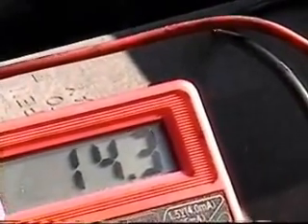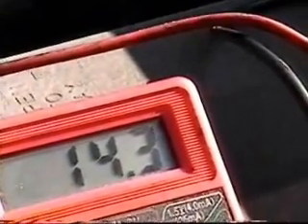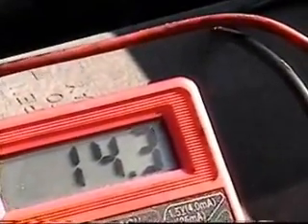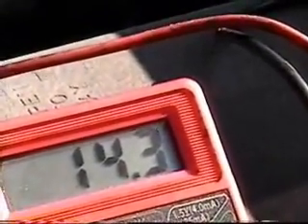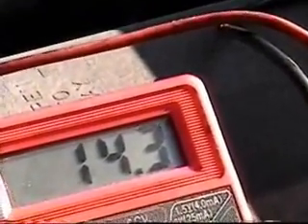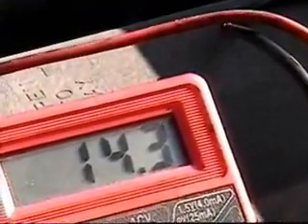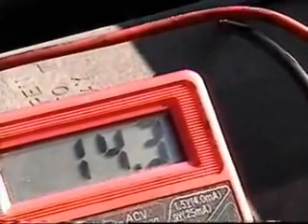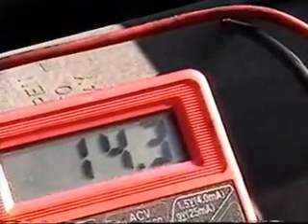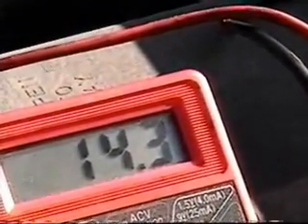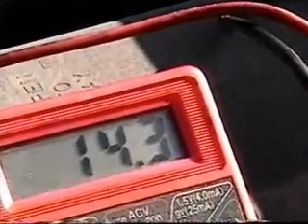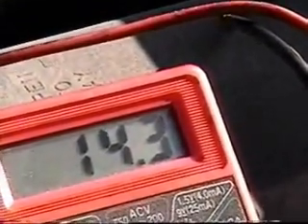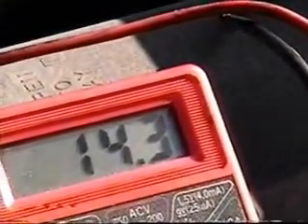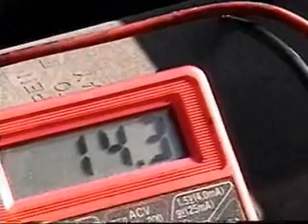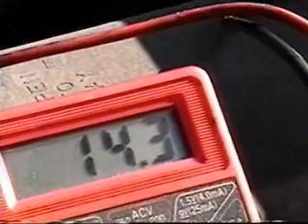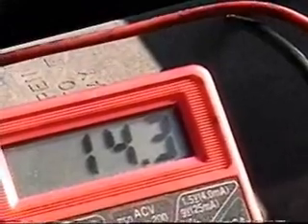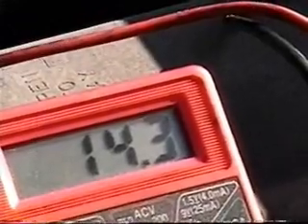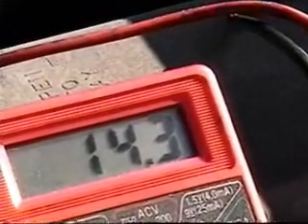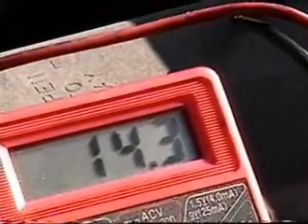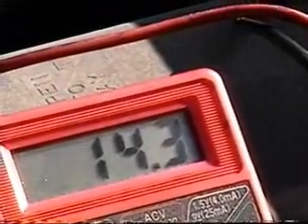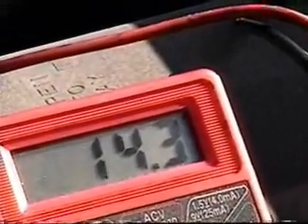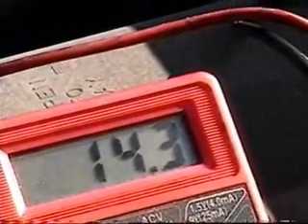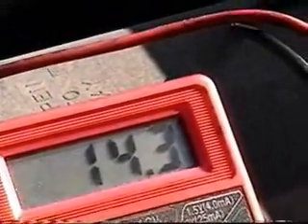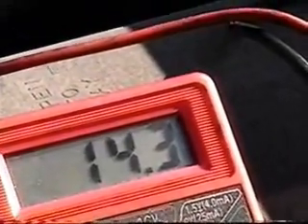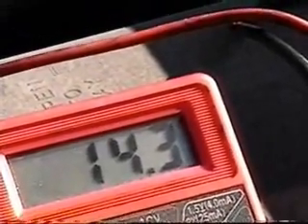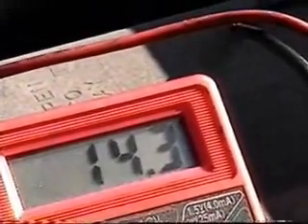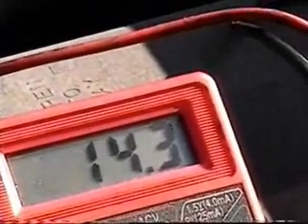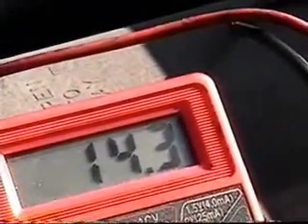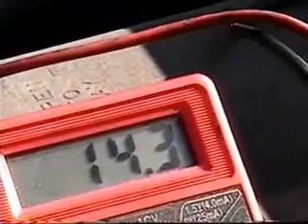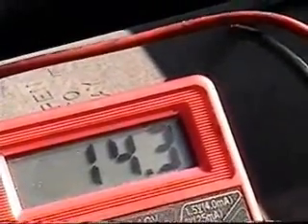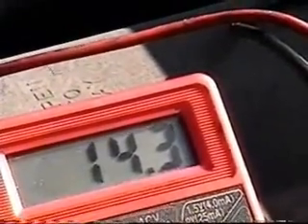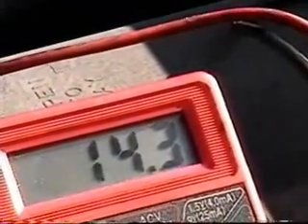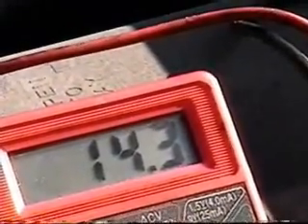Let this run for about a good maybe five minutes to charge the battery back up.